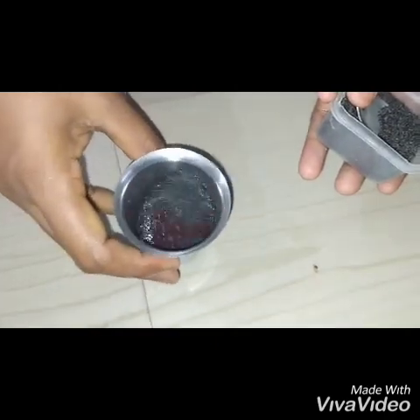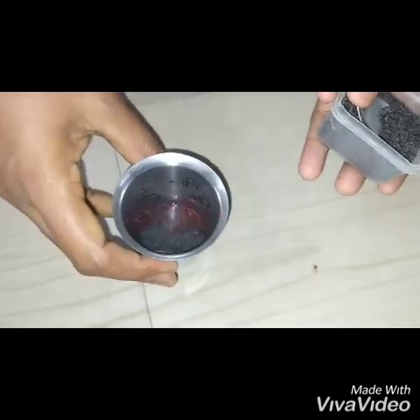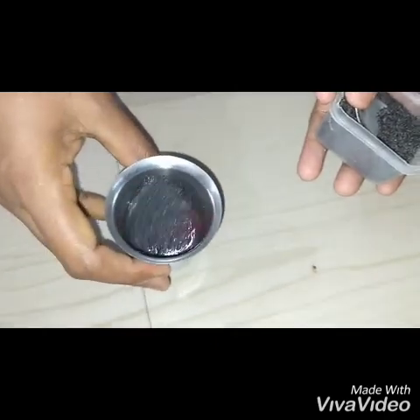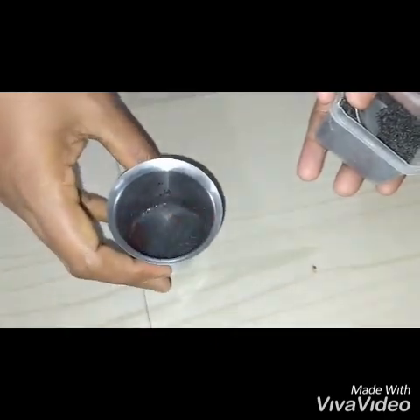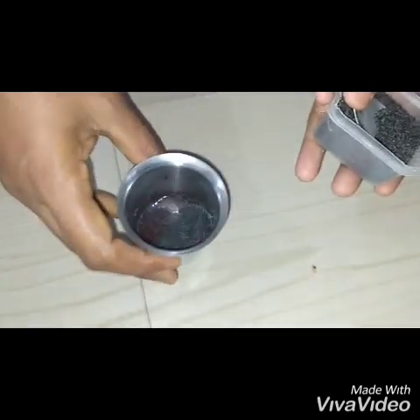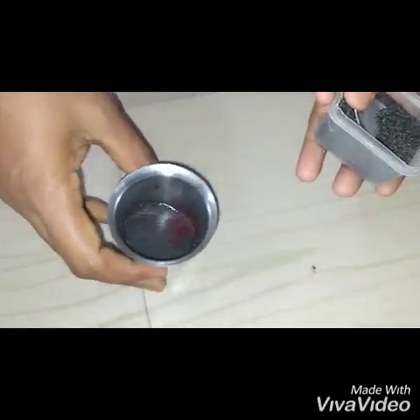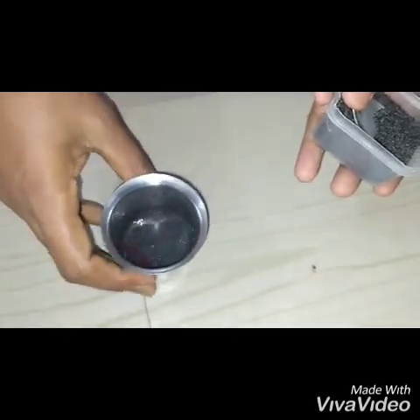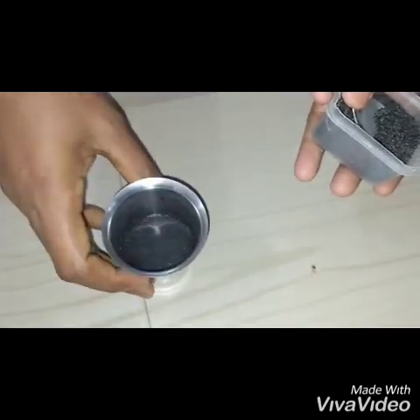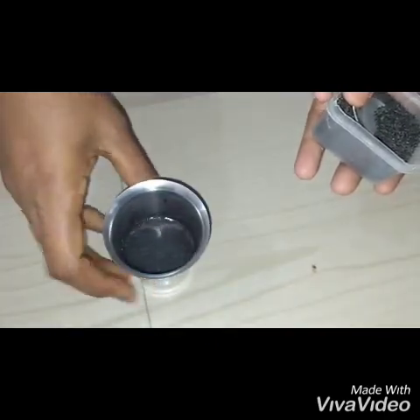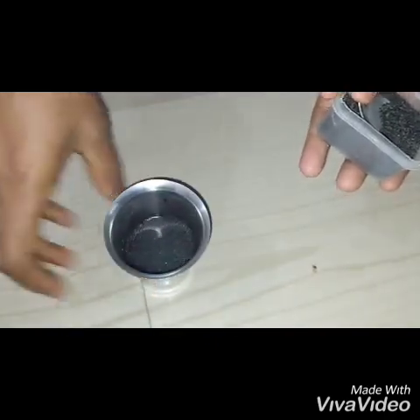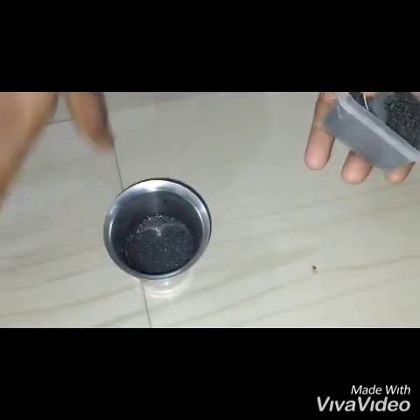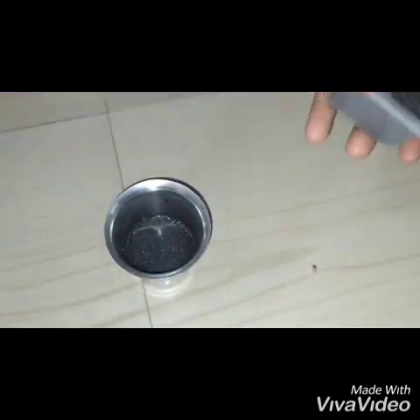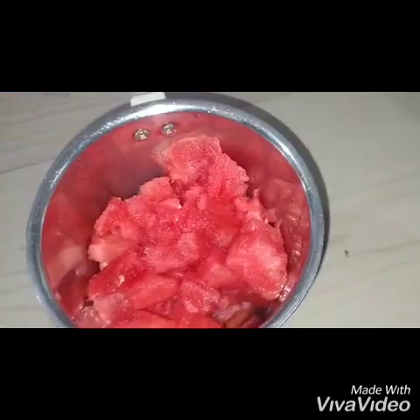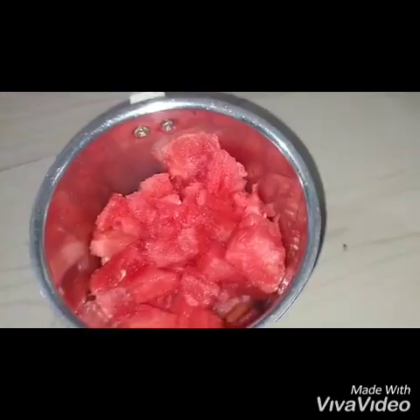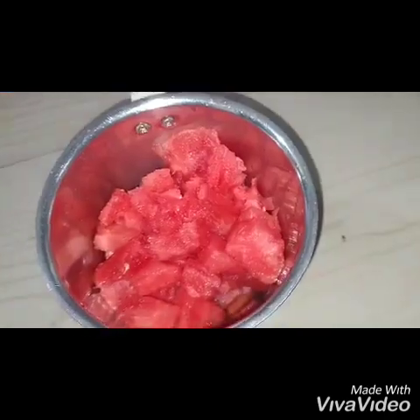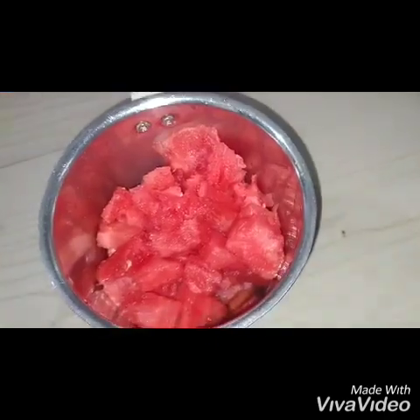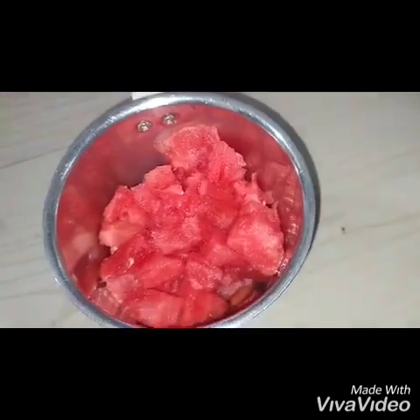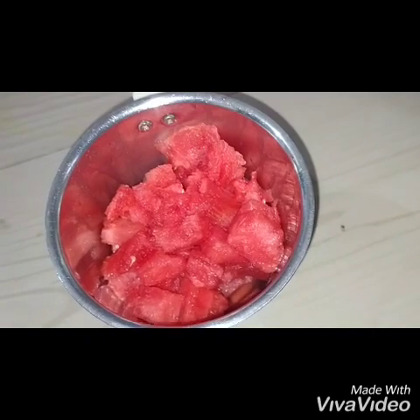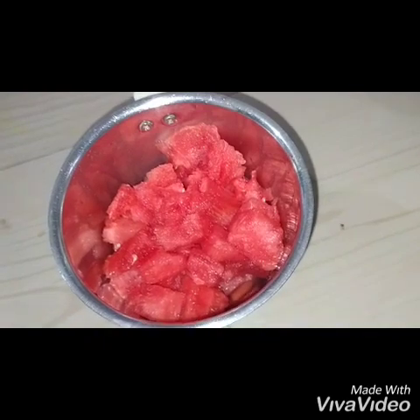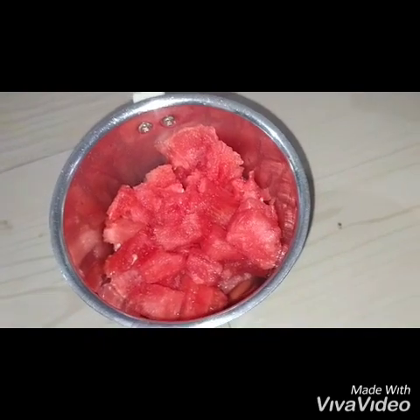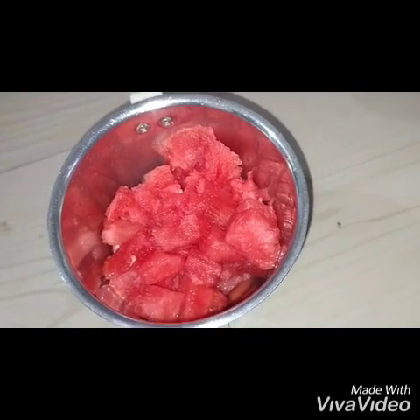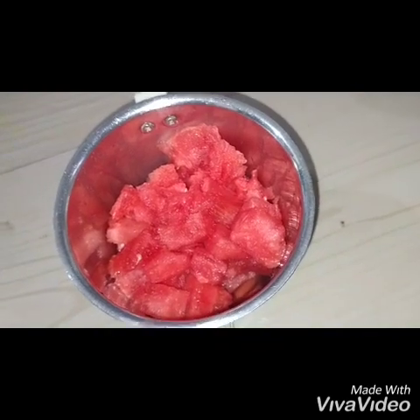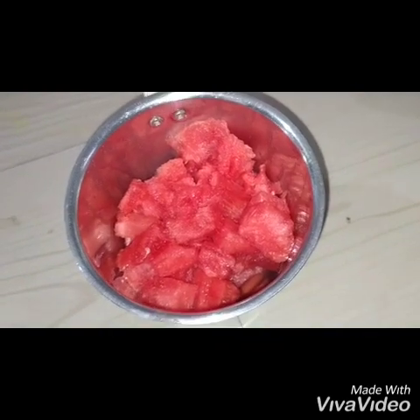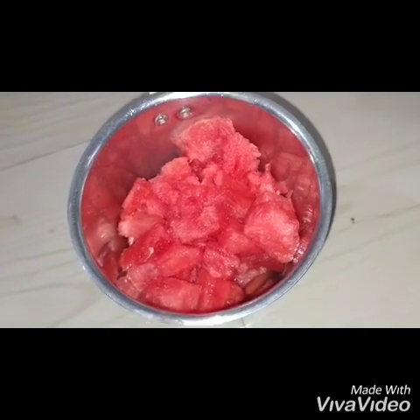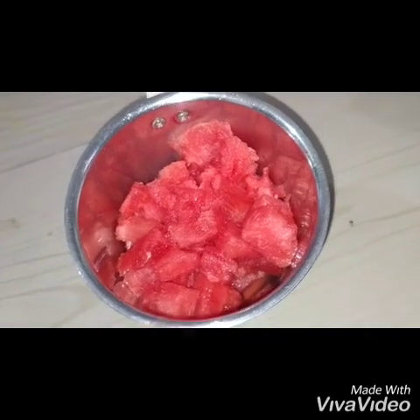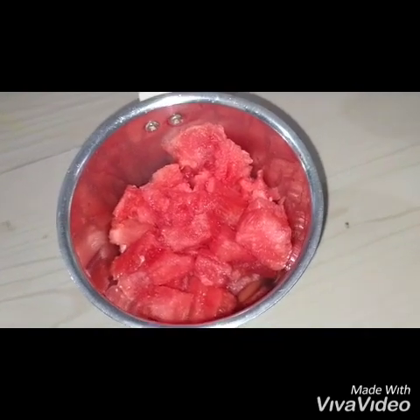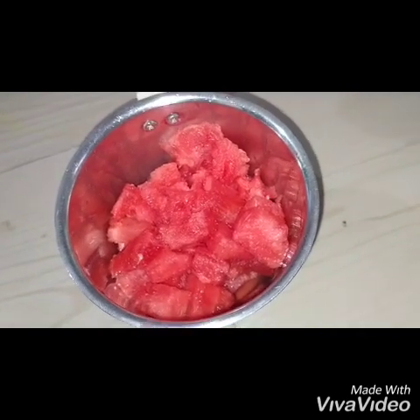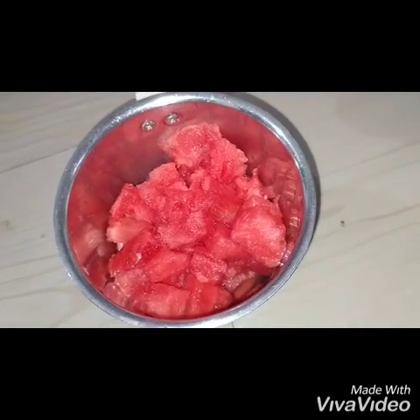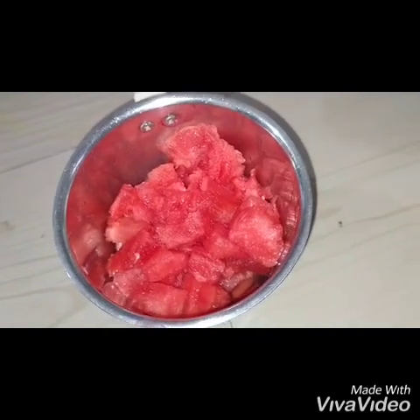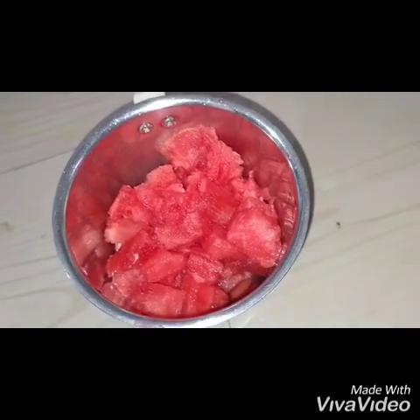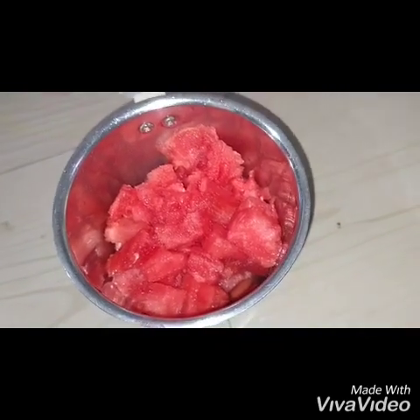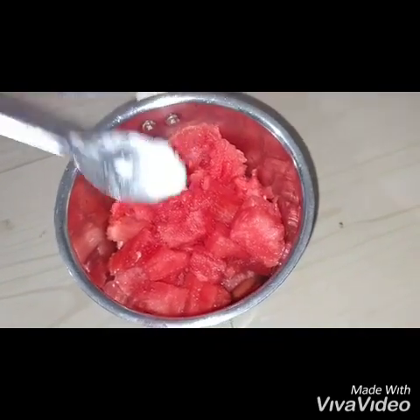Now I'll just mix it in the pan and mix it in a bit.